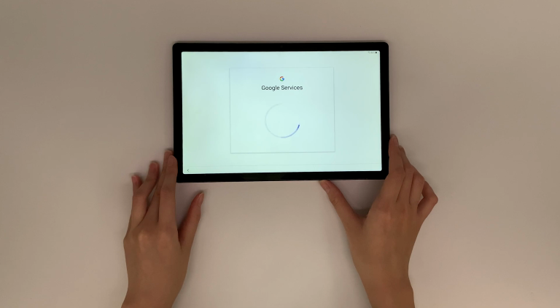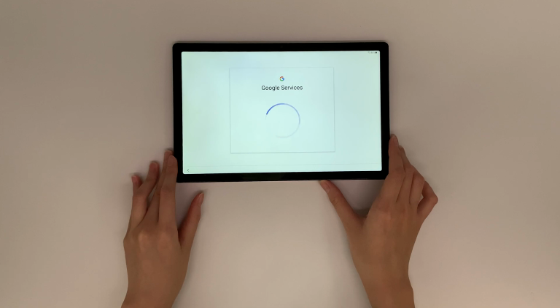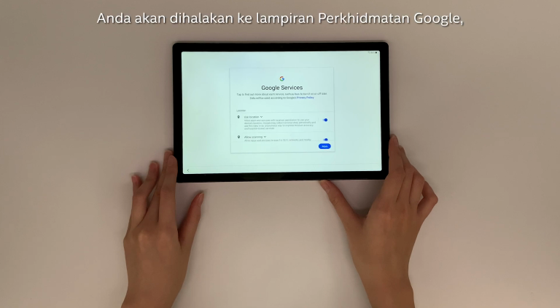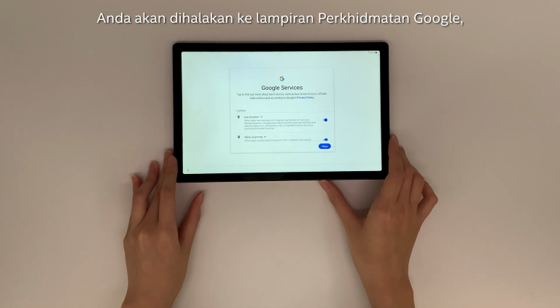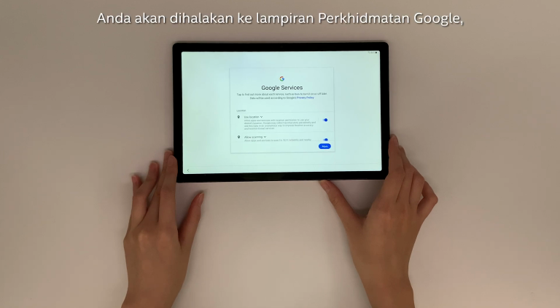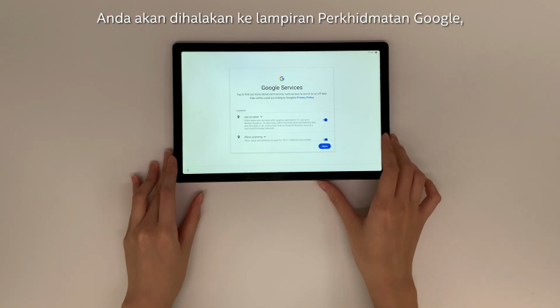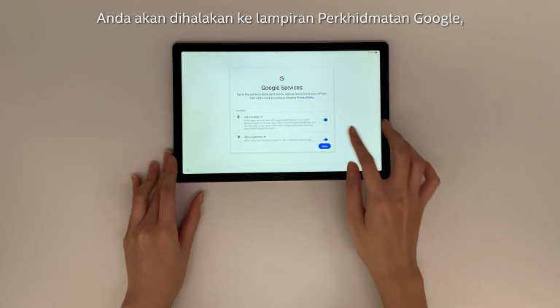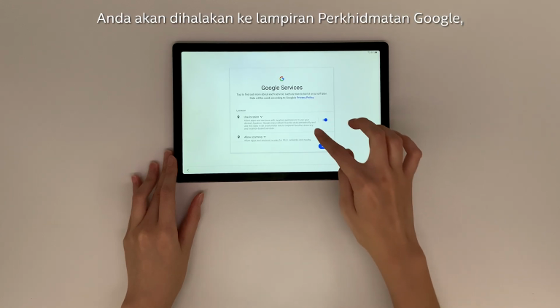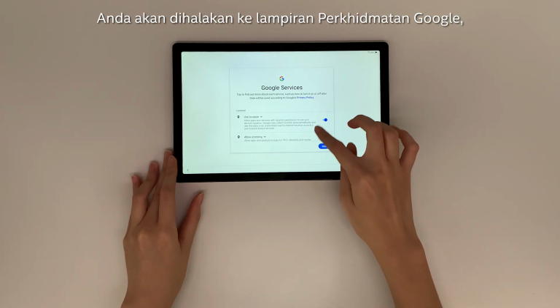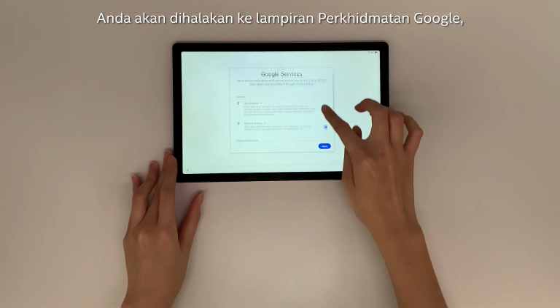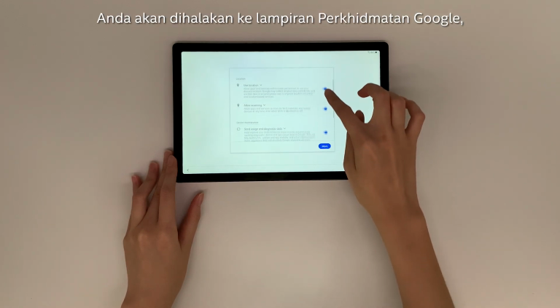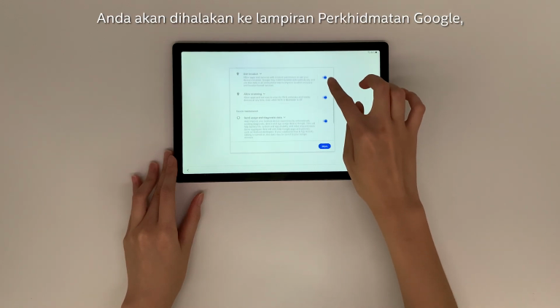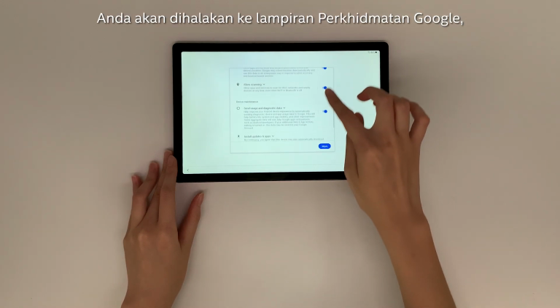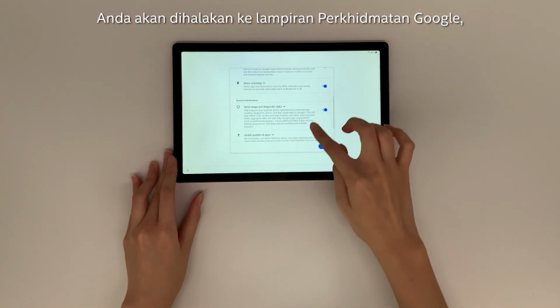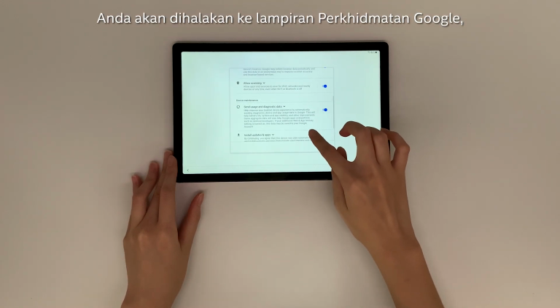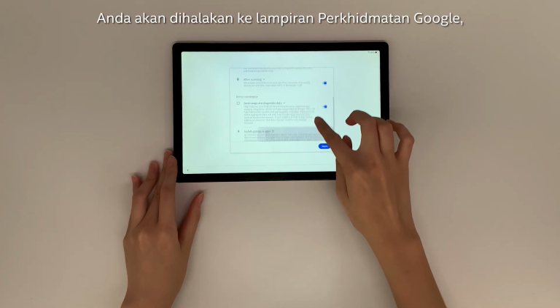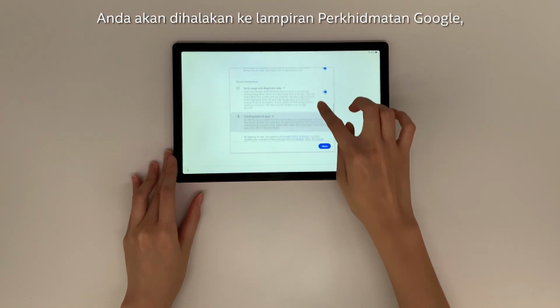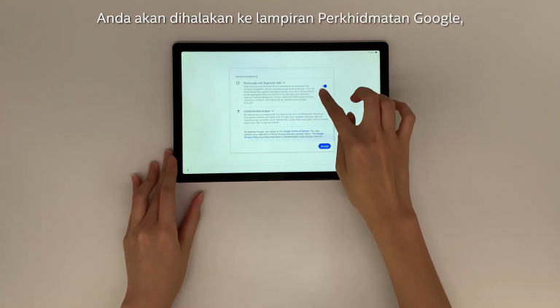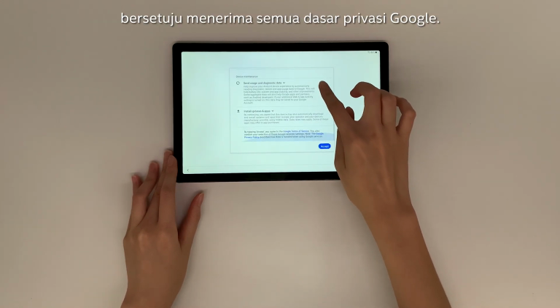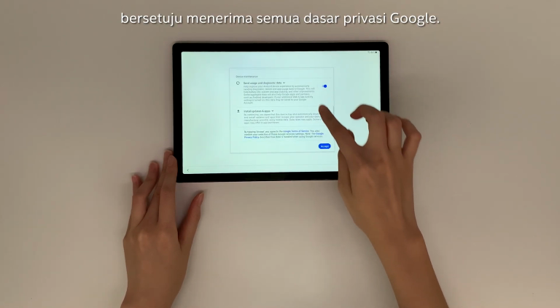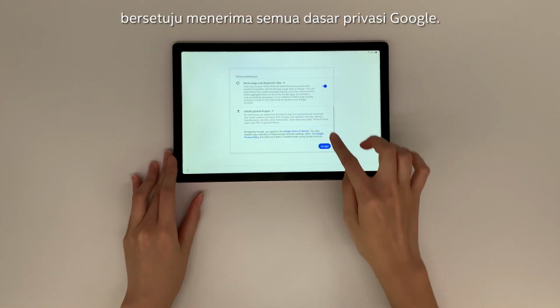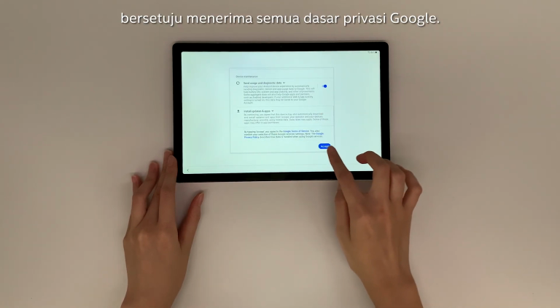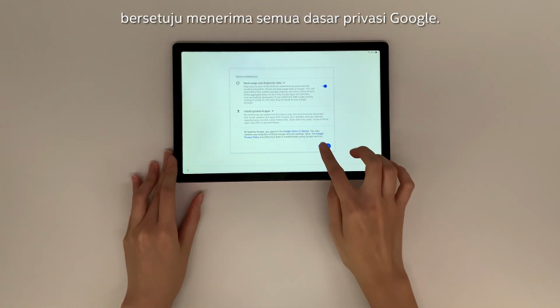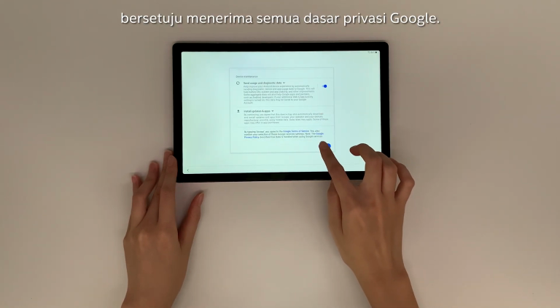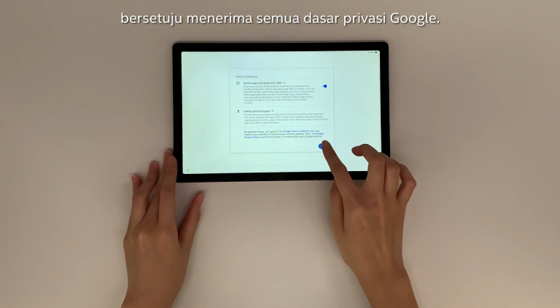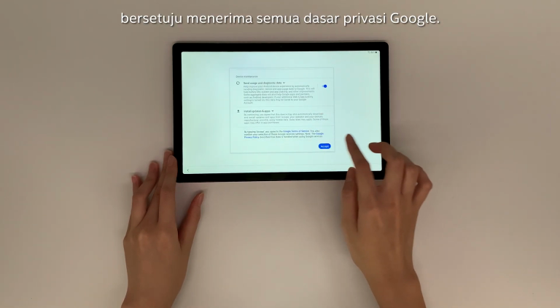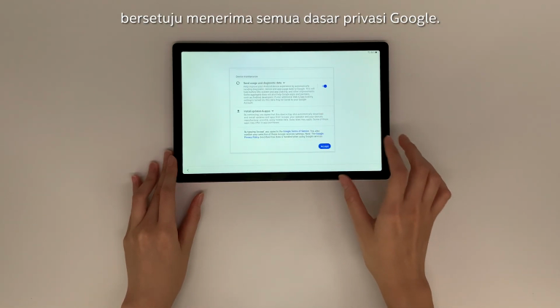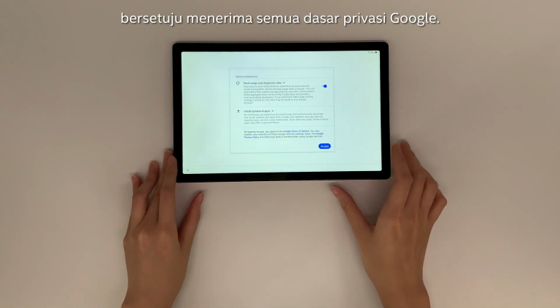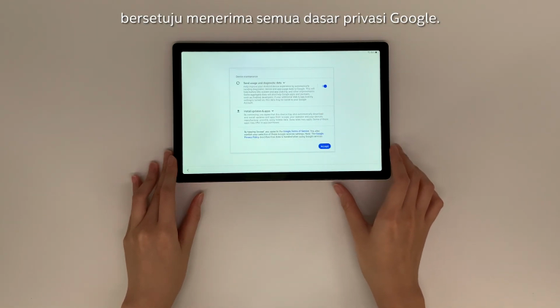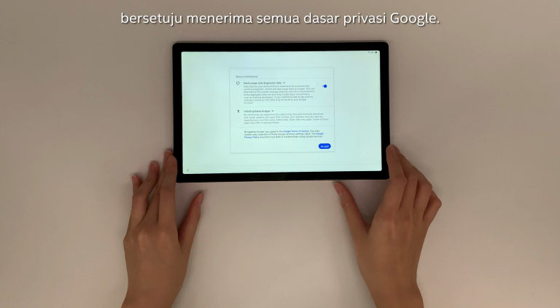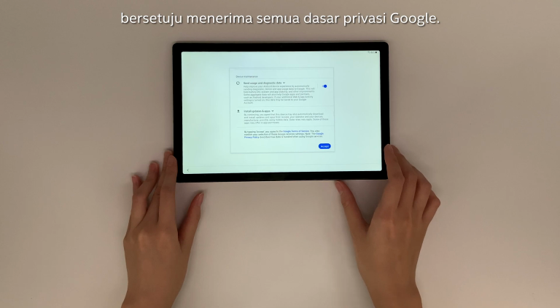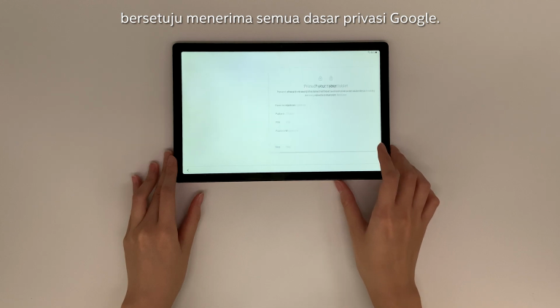You'll be taken to the Google Services page. Agree to All the Google Privacy Policy.